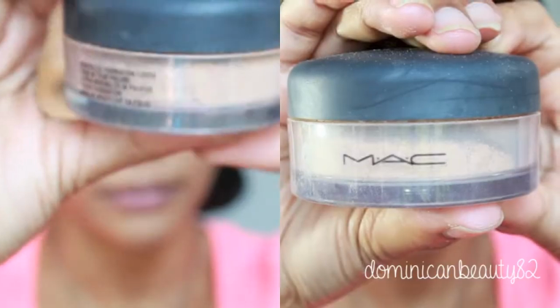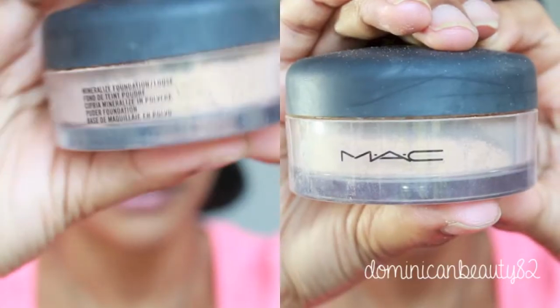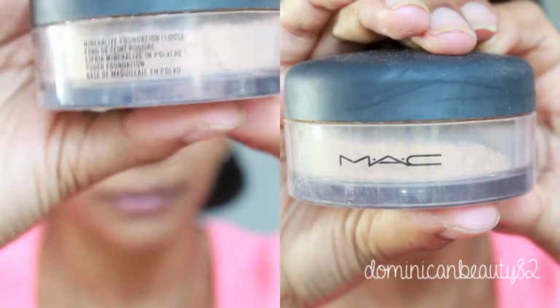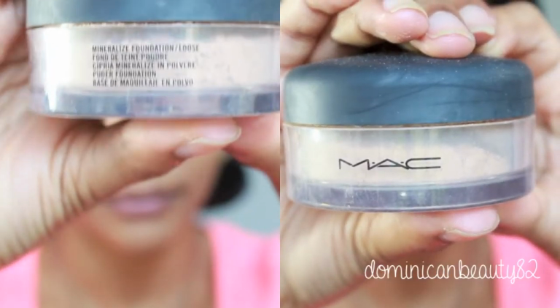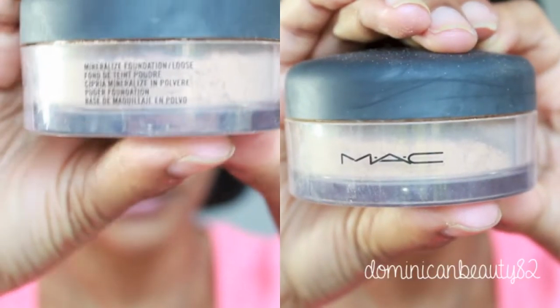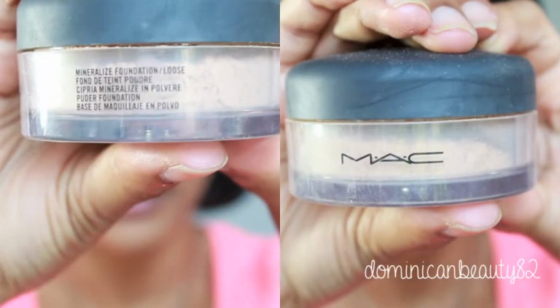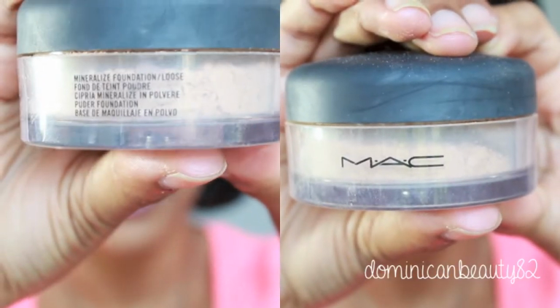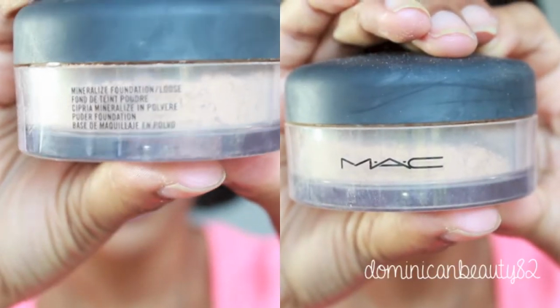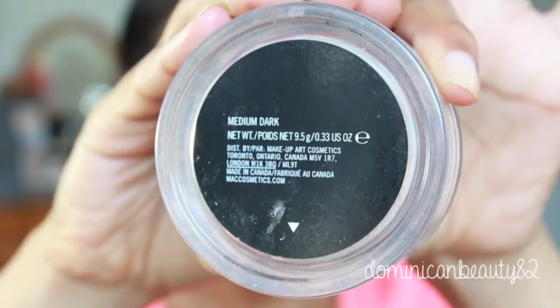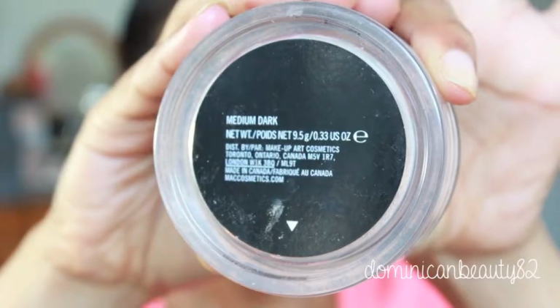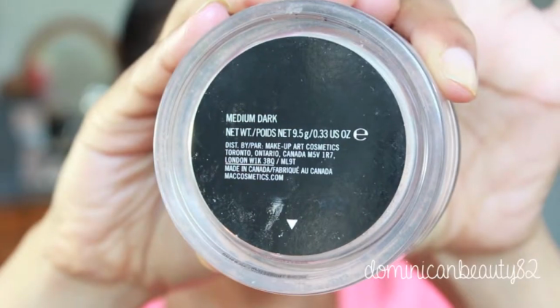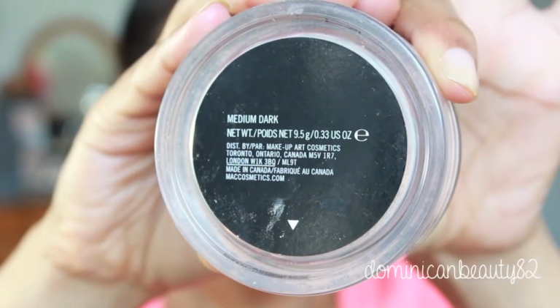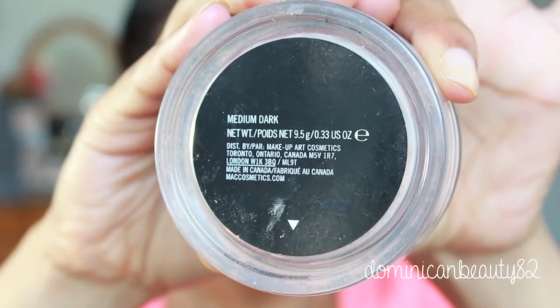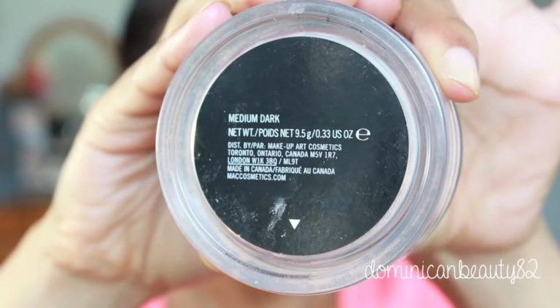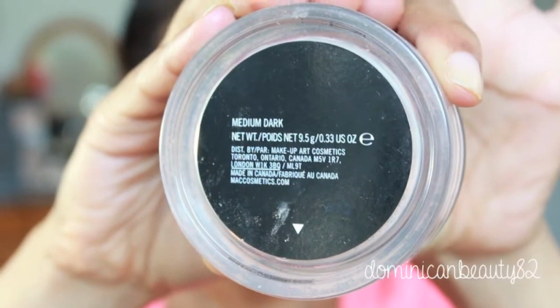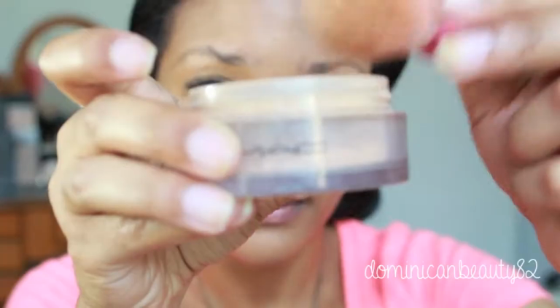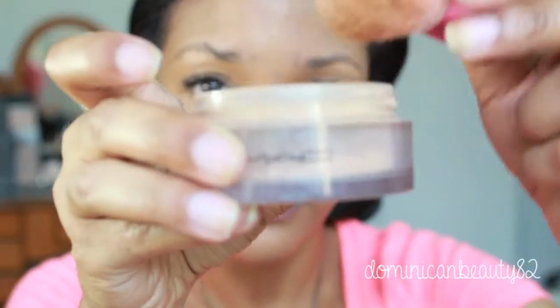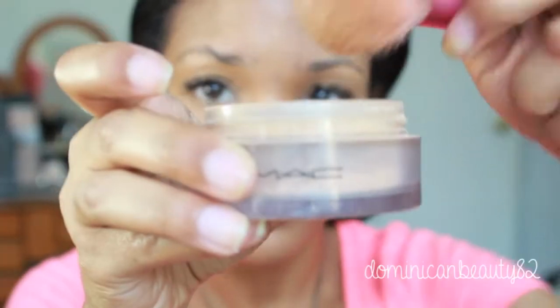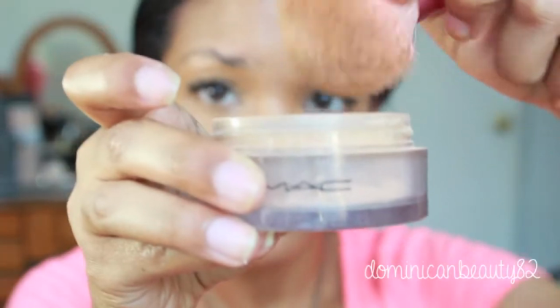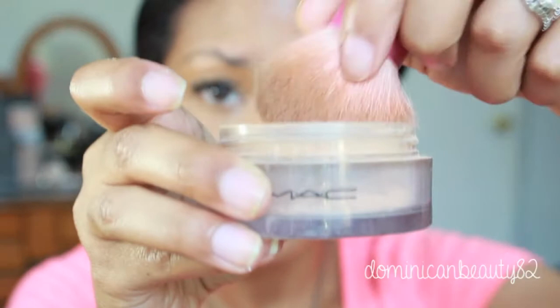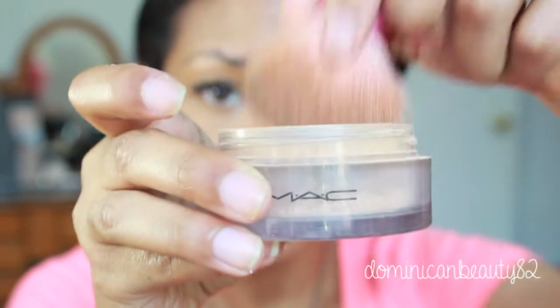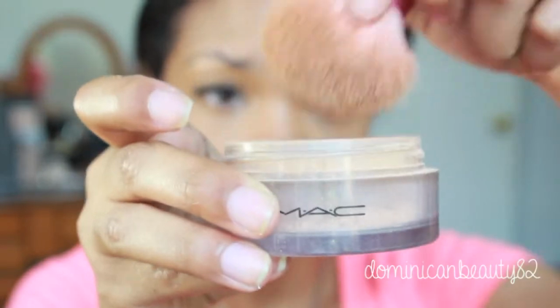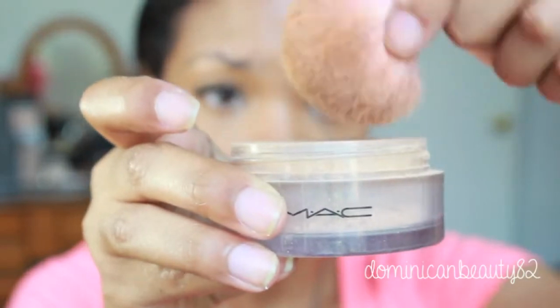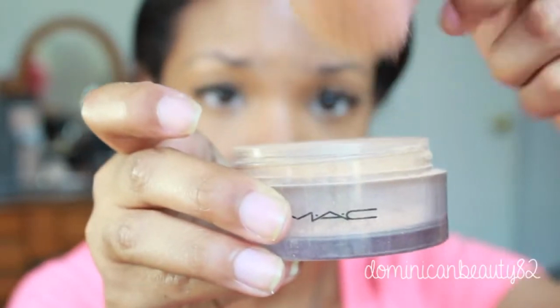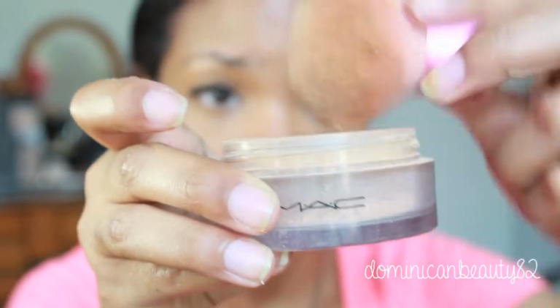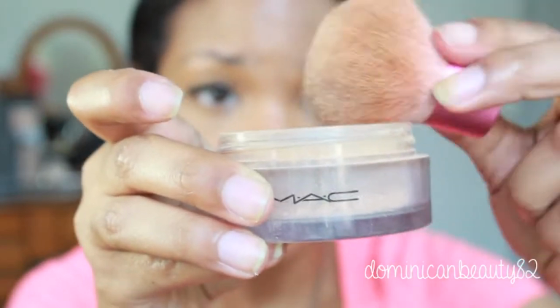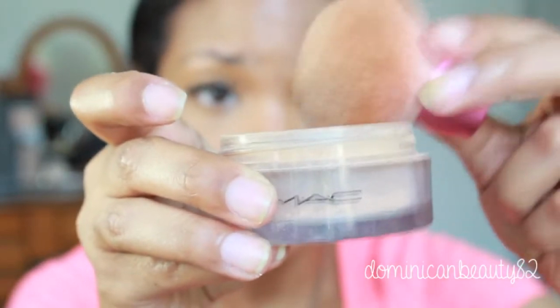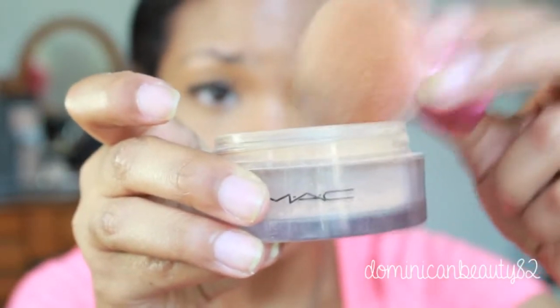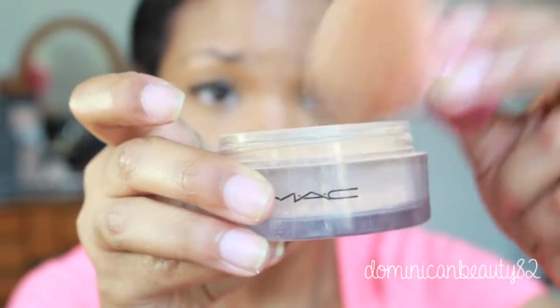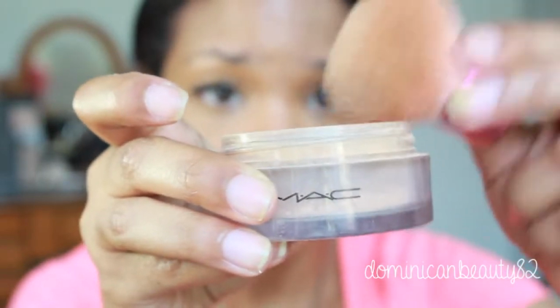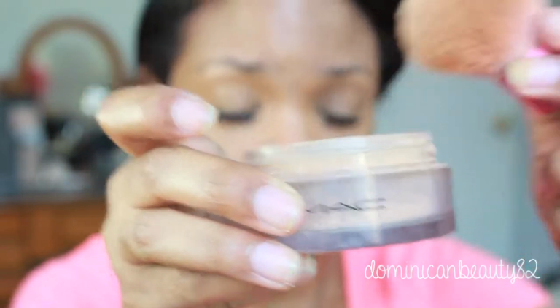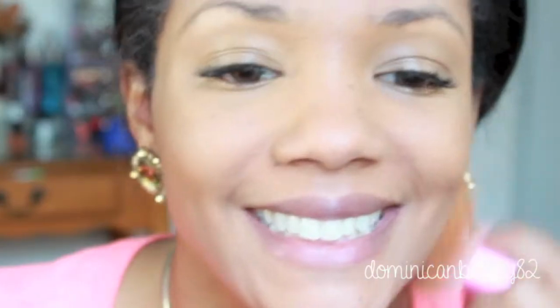Seal your makeup with a dusting of loose powder, which will let the natural light of your face shine through.